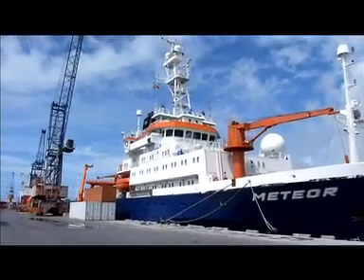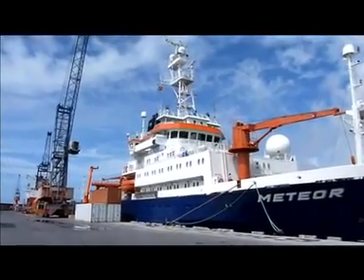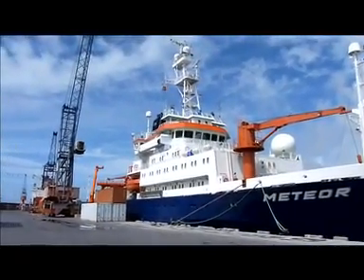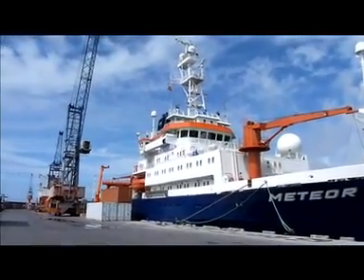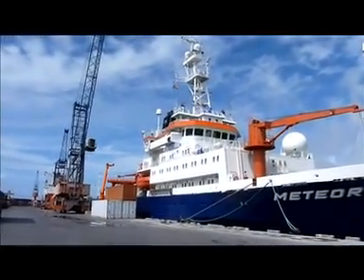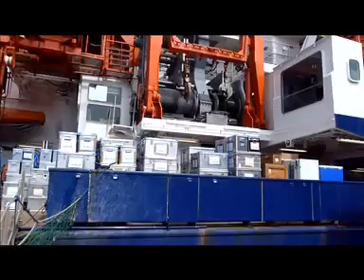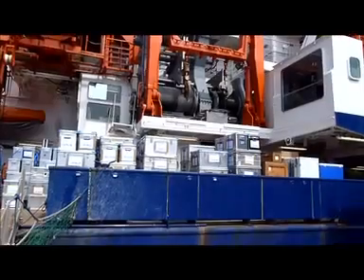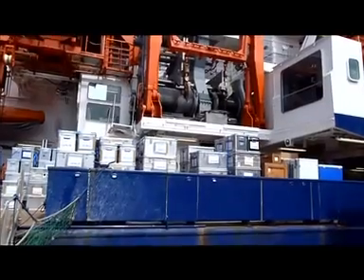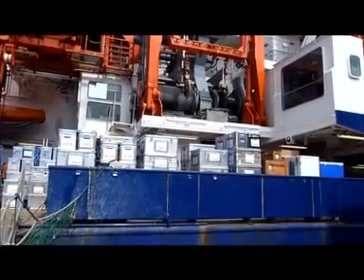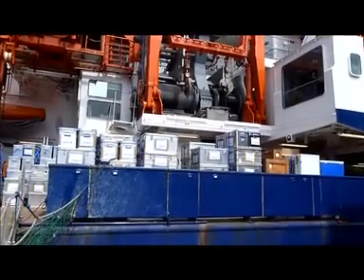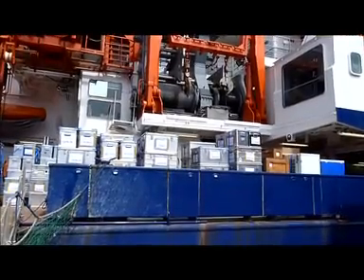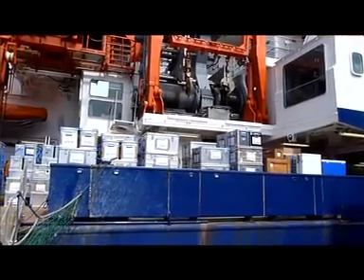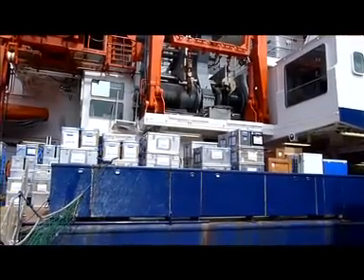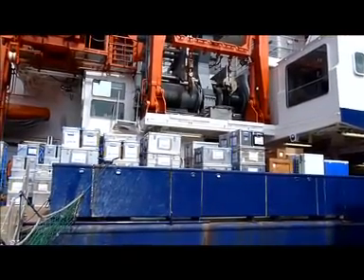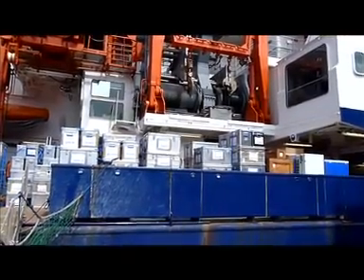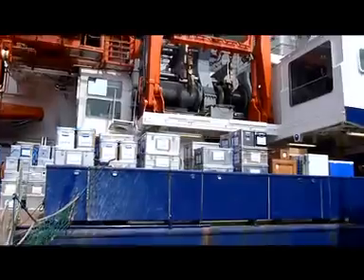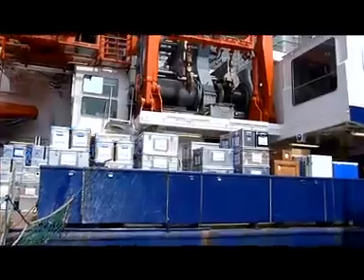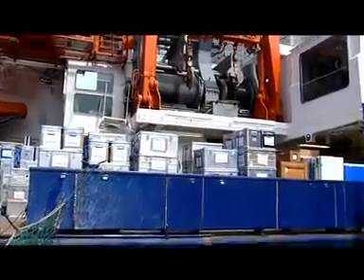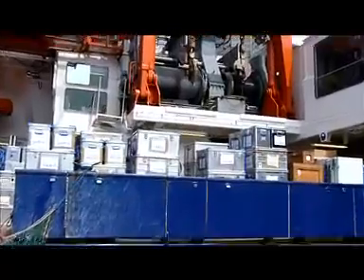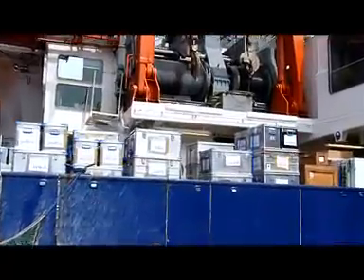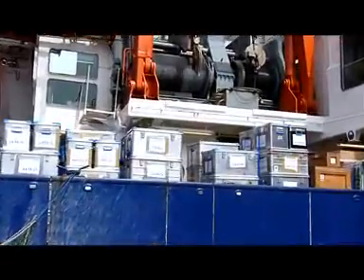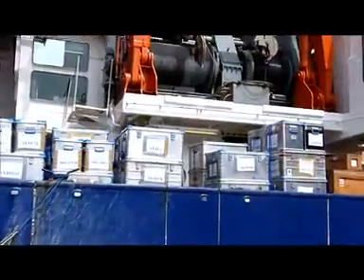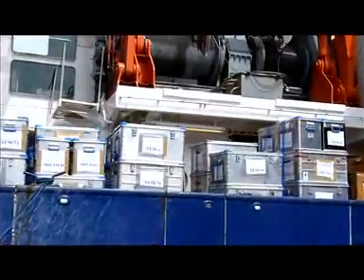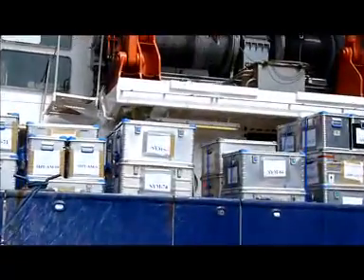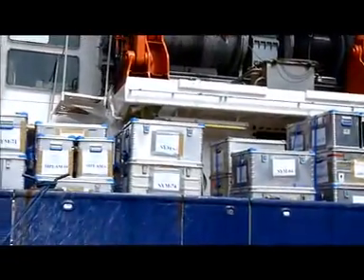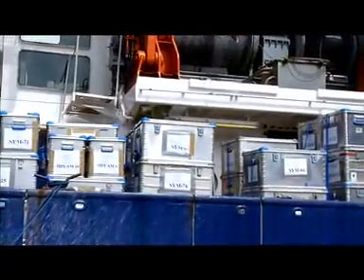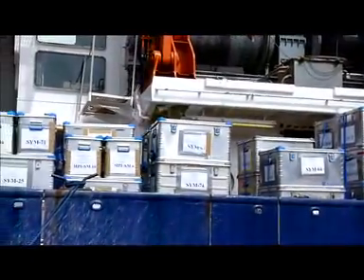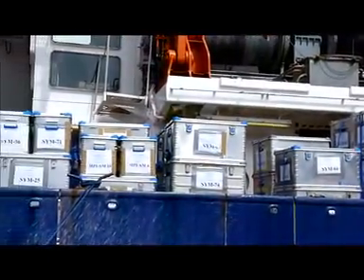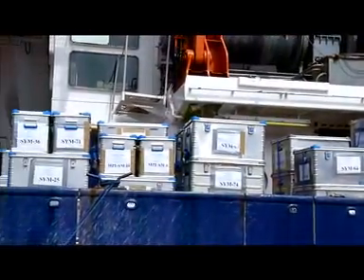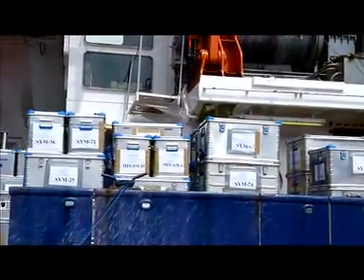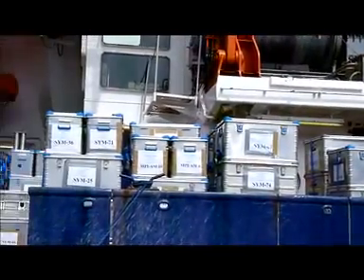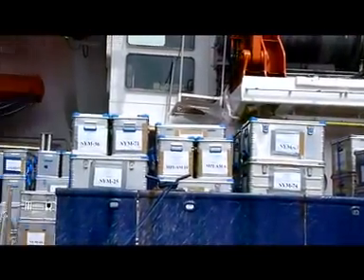Now before we get down to the task of unpacking all of our gear in these boxes, let's first meet Nicole Dubillier, our chief scientist.